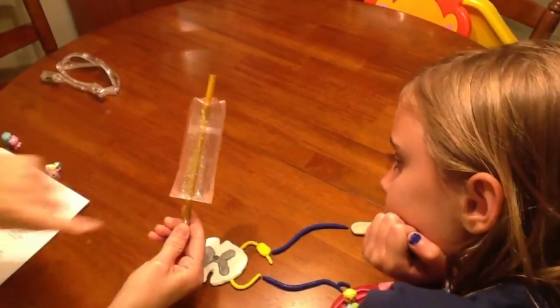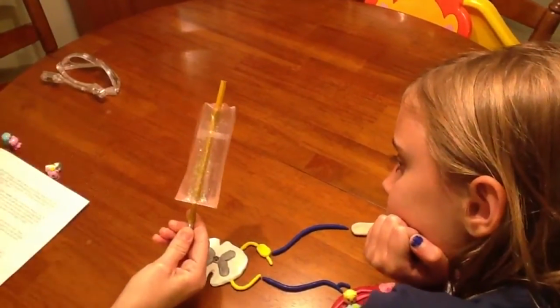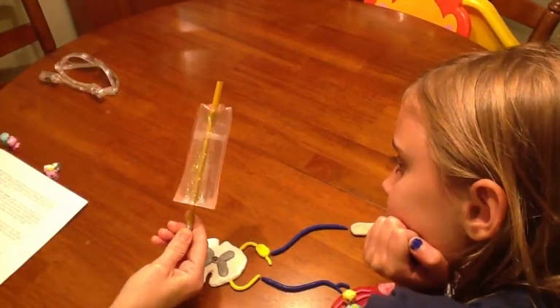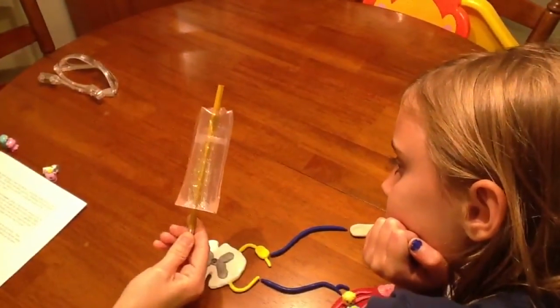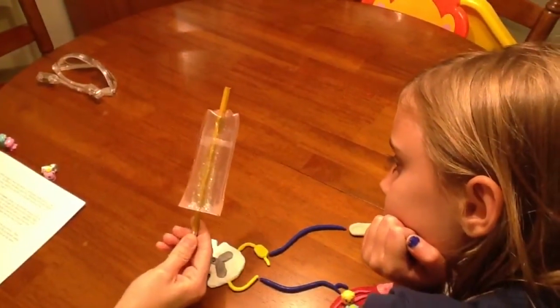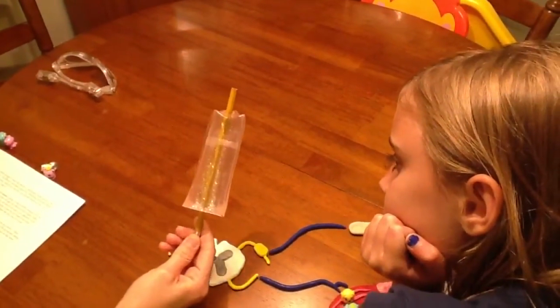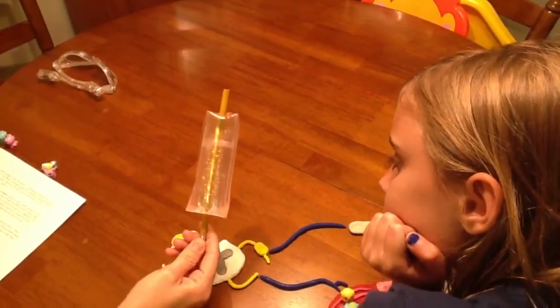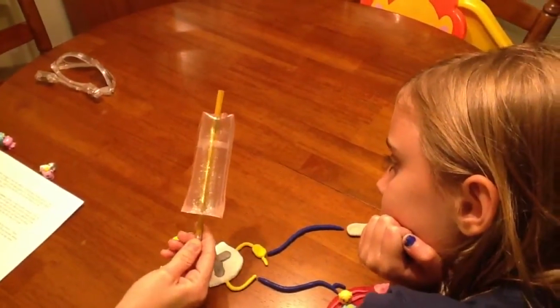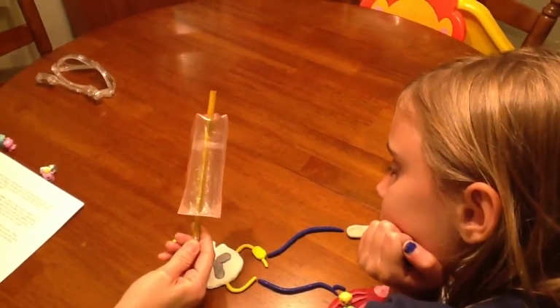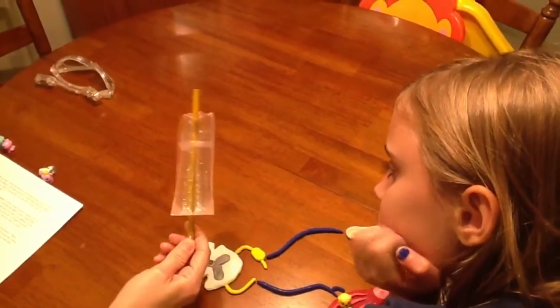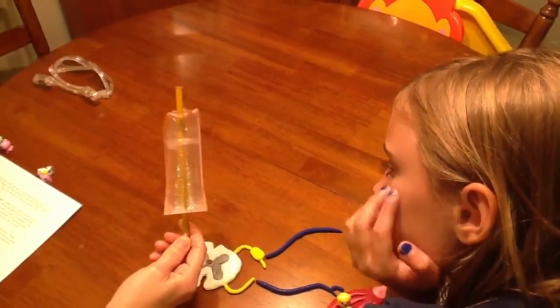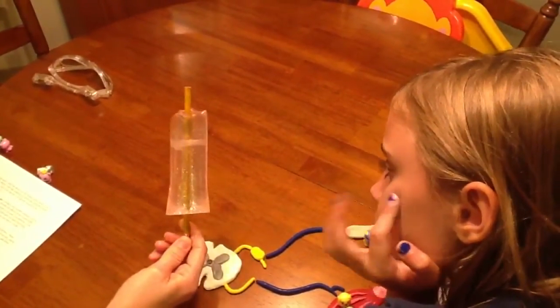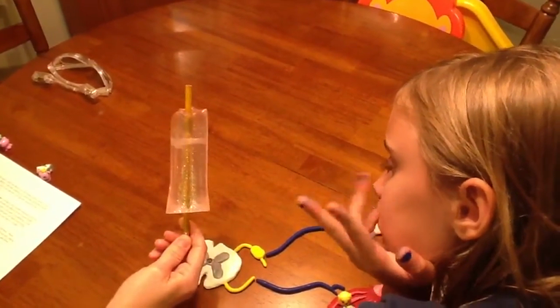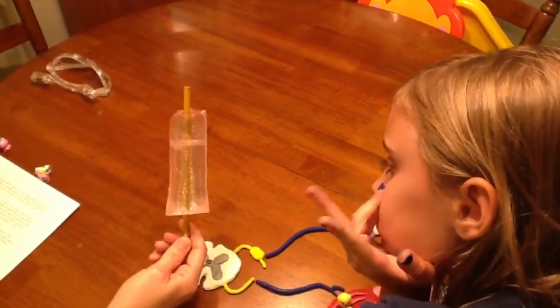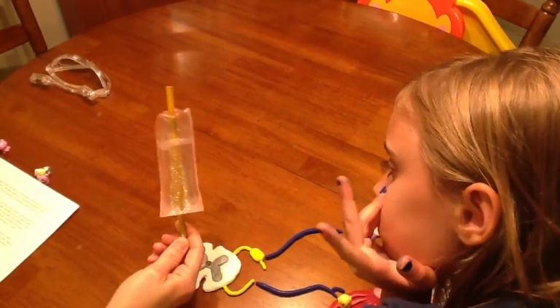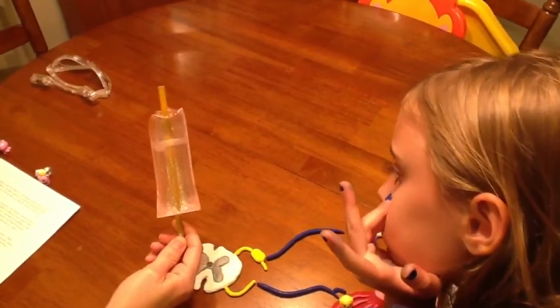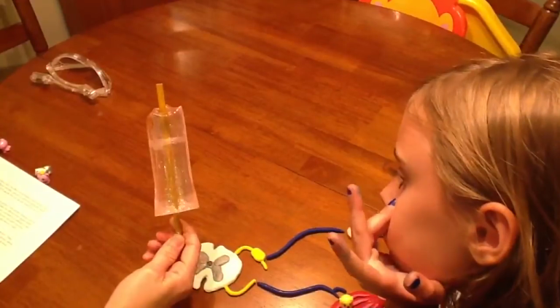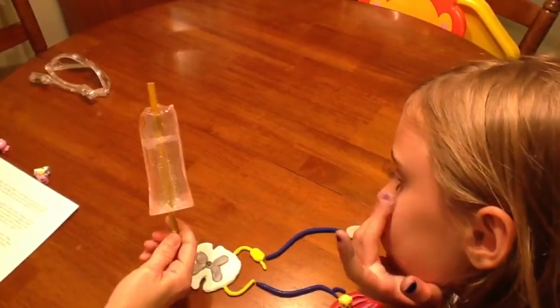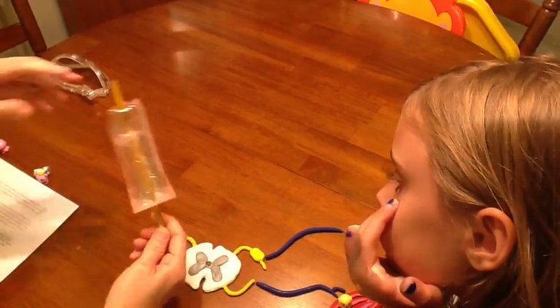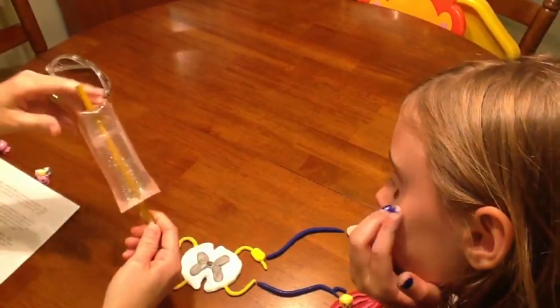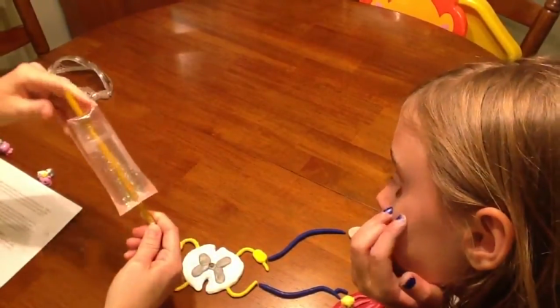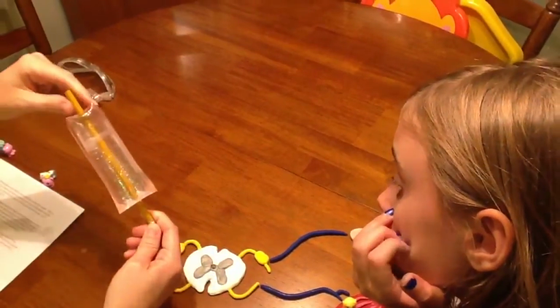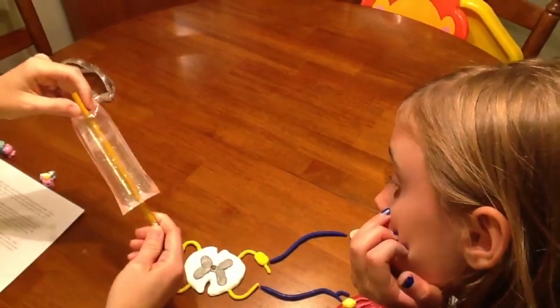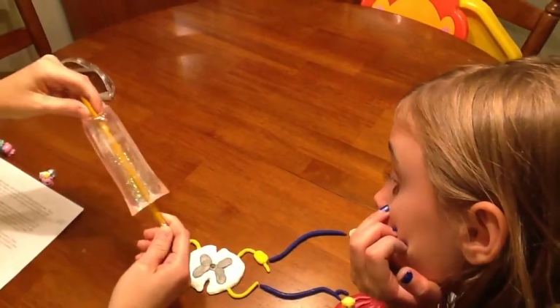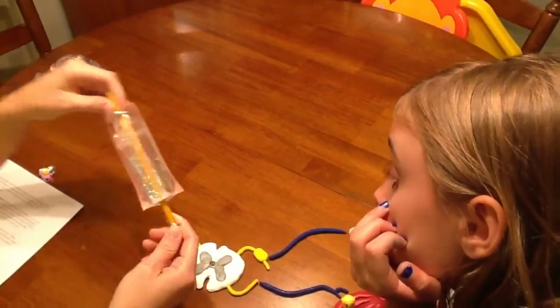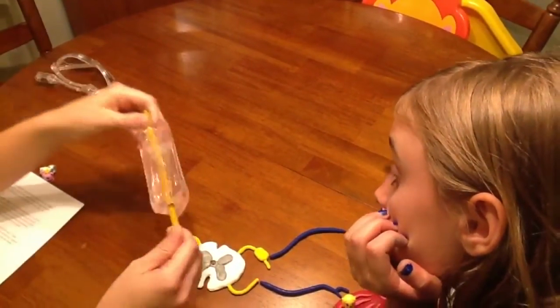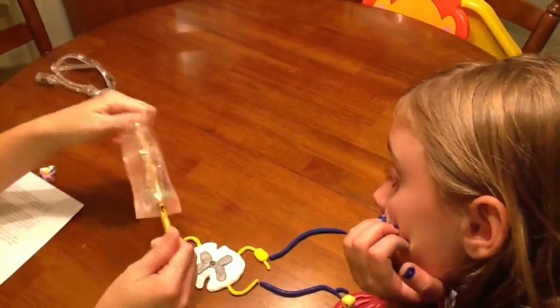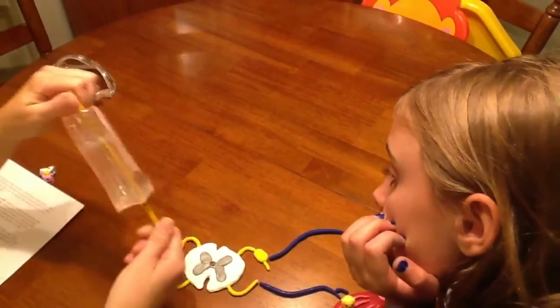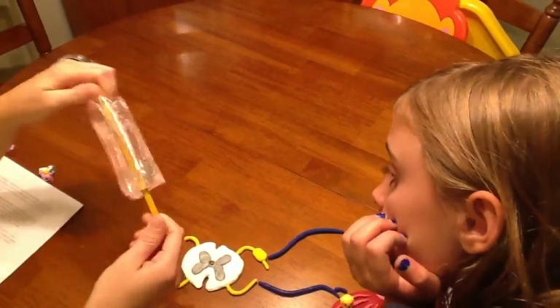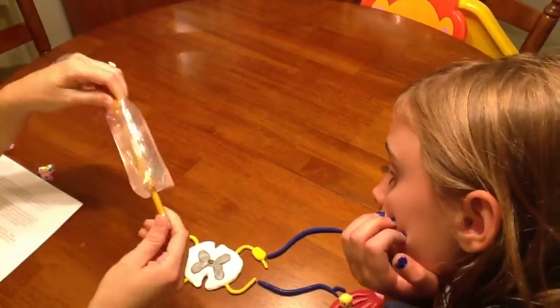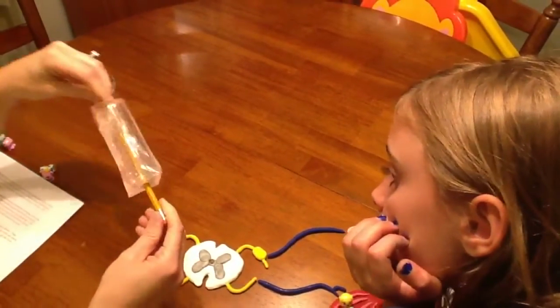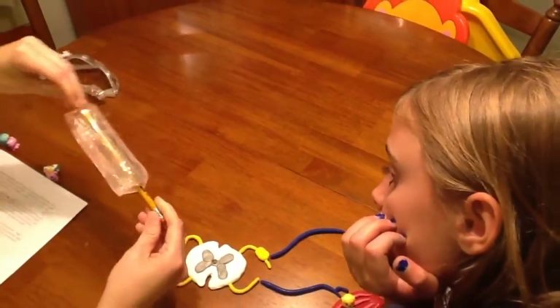The myelin sheaths in the central nervous system — or Schwann cells in the peripheral nervous system — wrap around the nerve fiber like this.